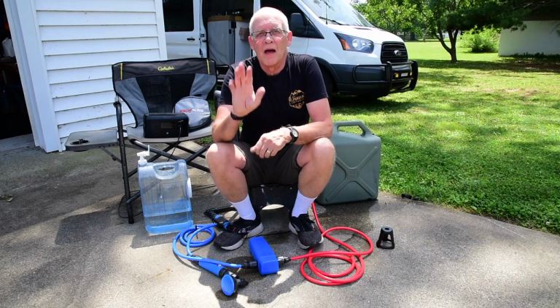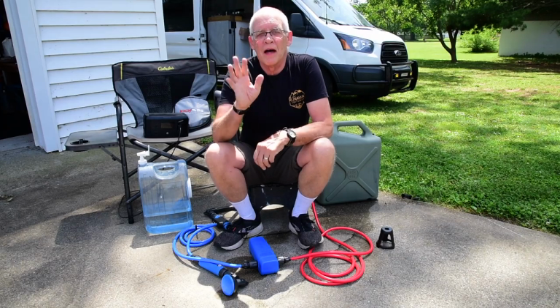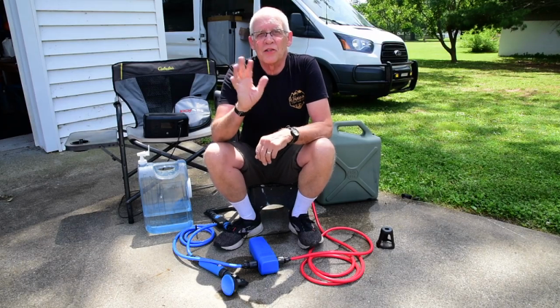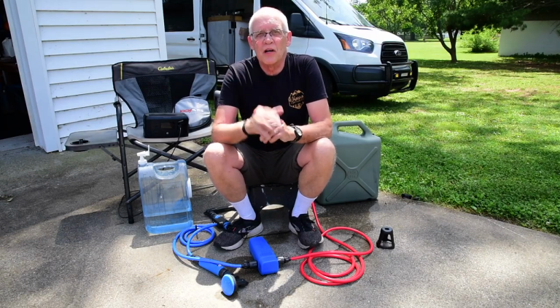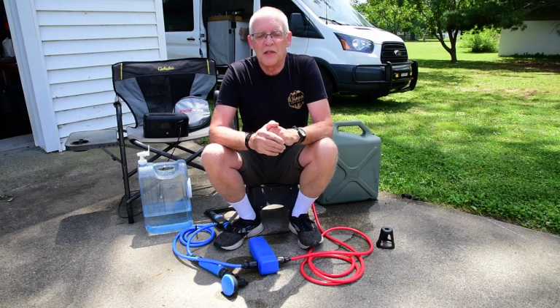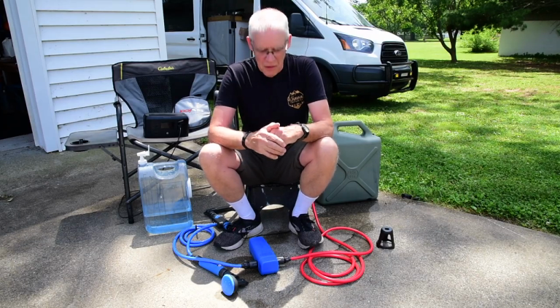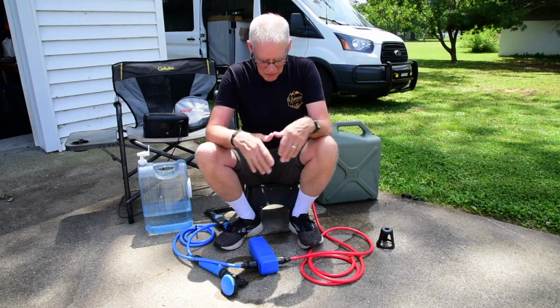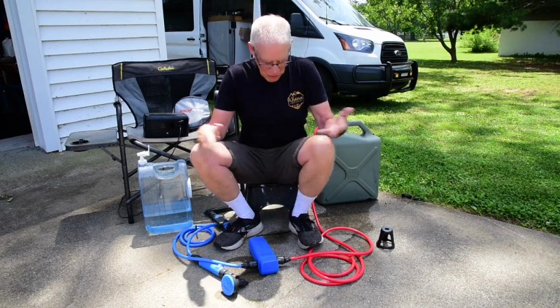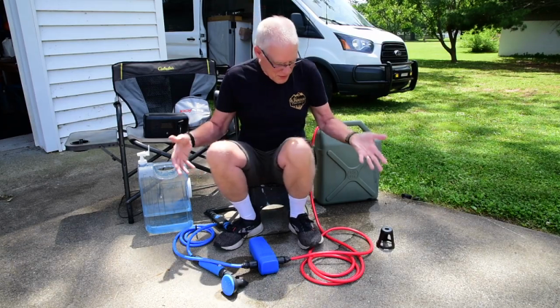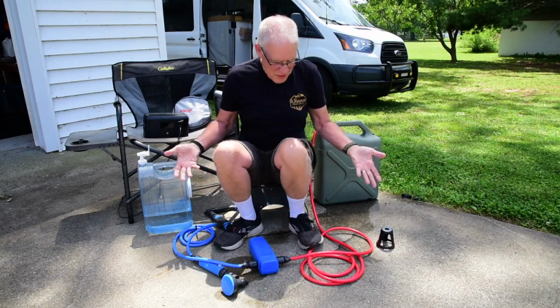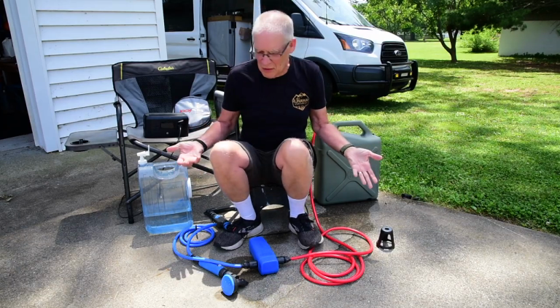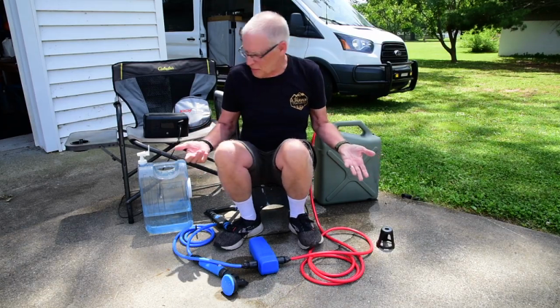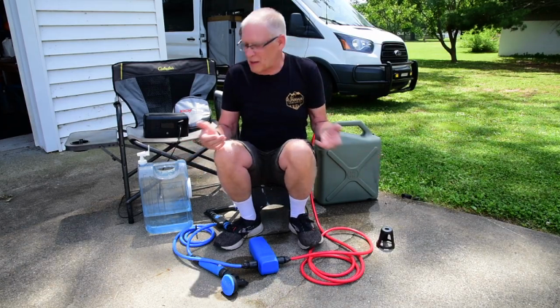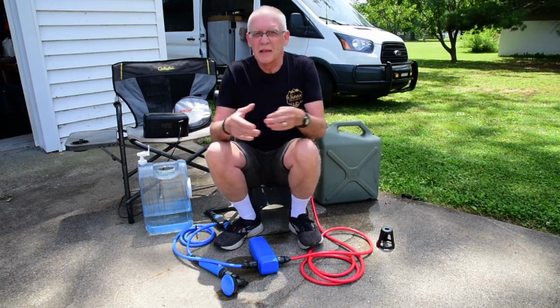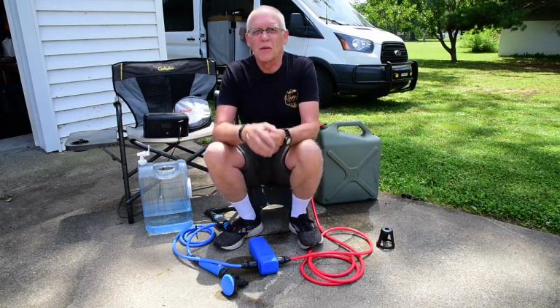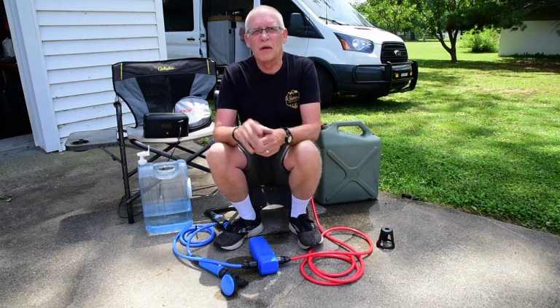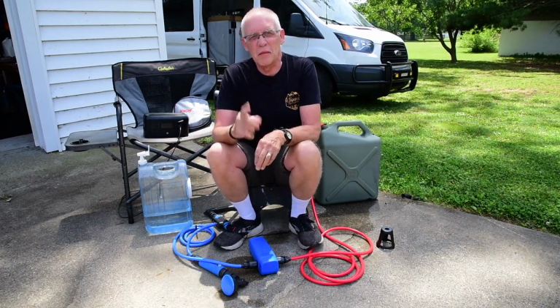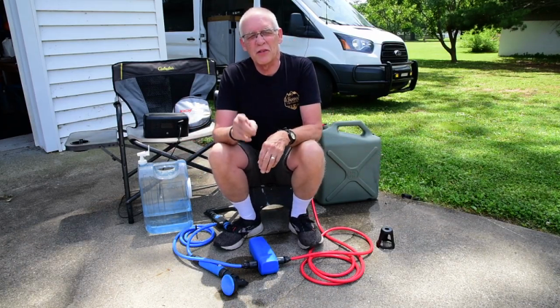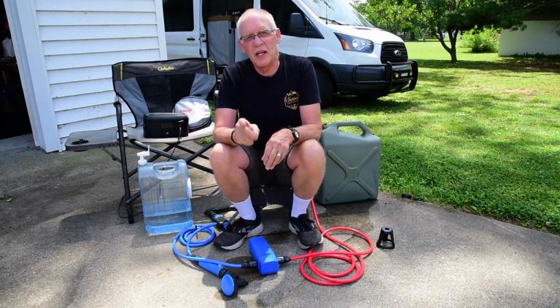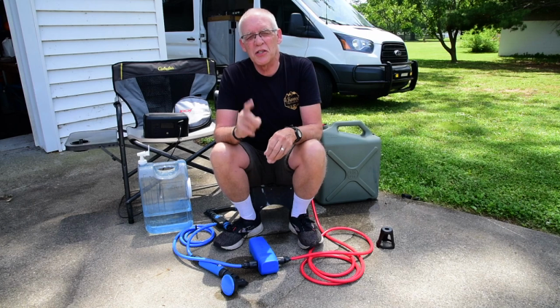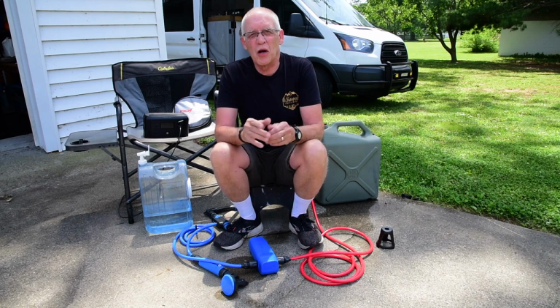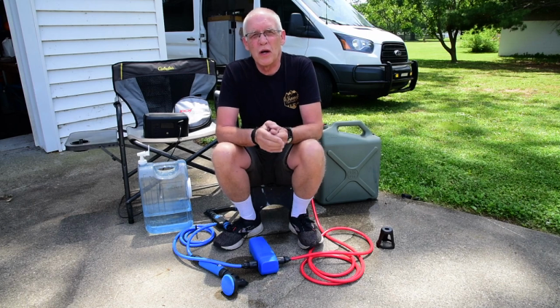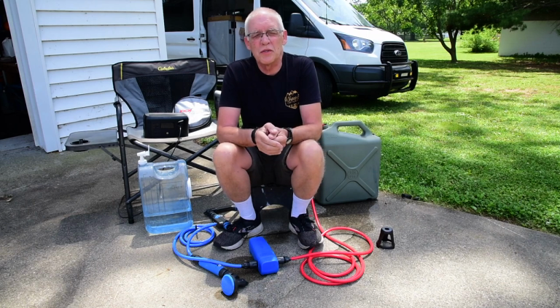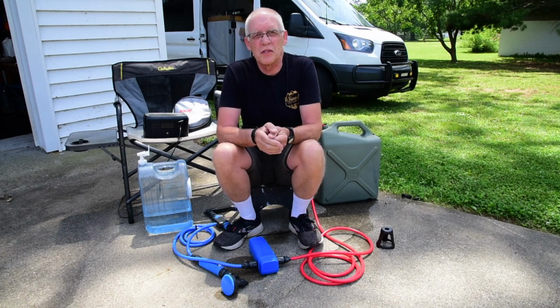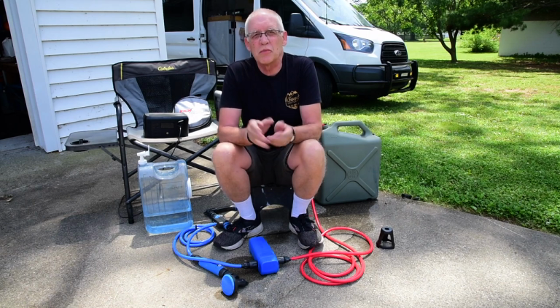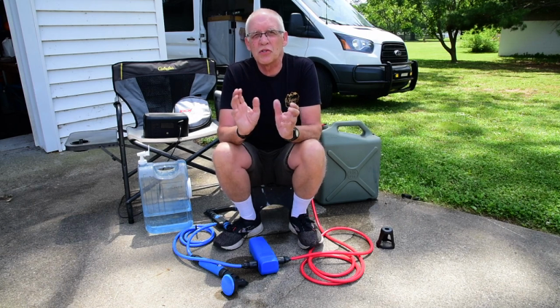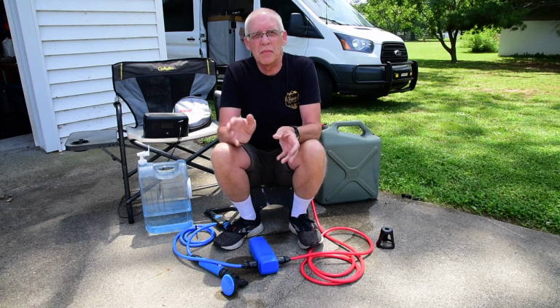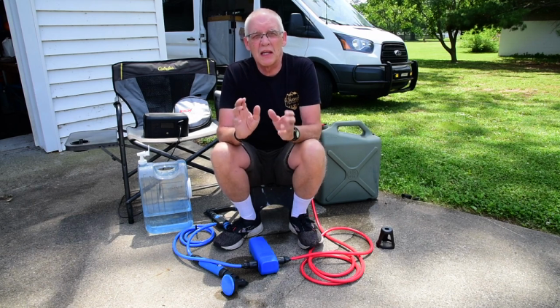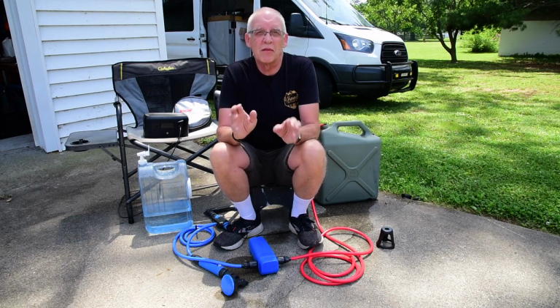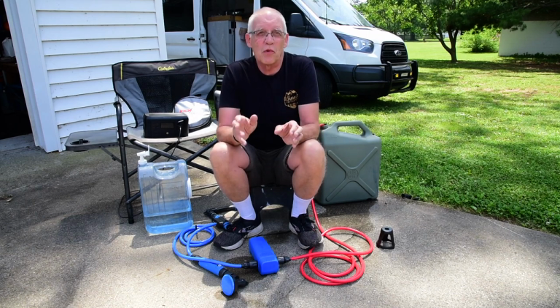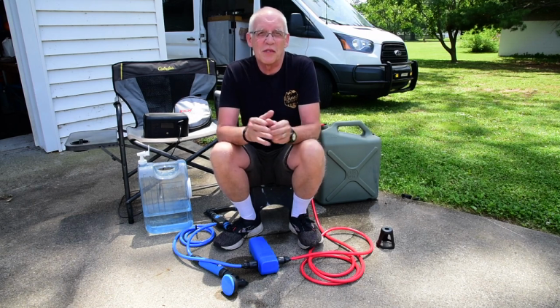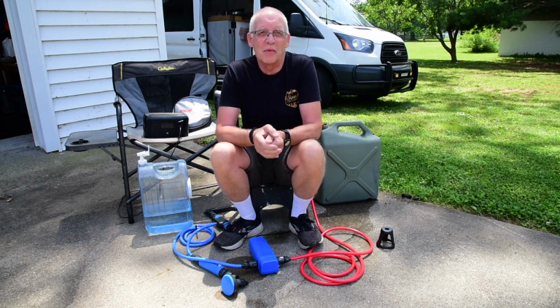Hi, Charles here. What's this all about? Well, it's about changing our water system to something even more simple.